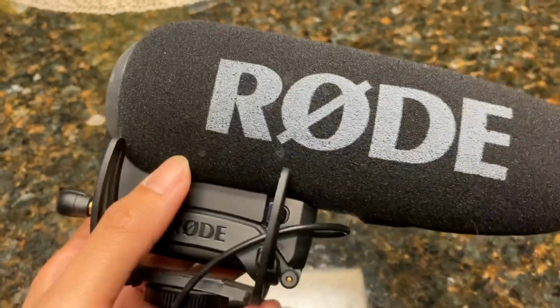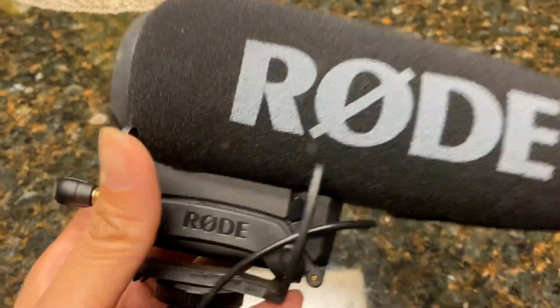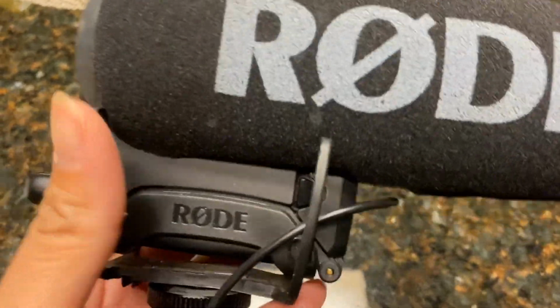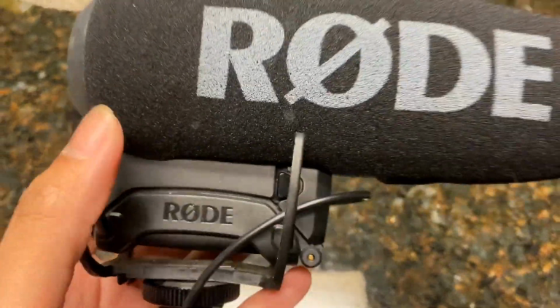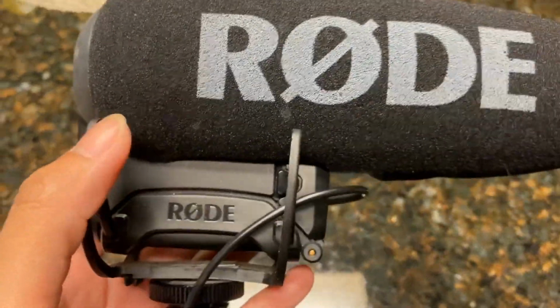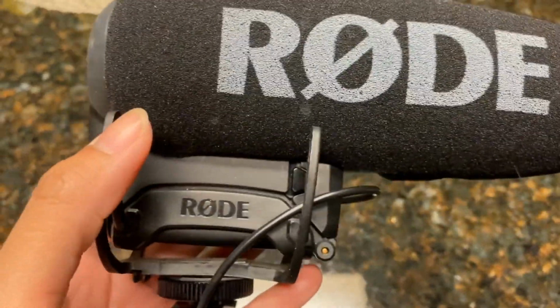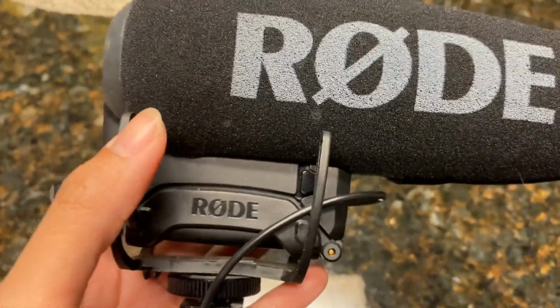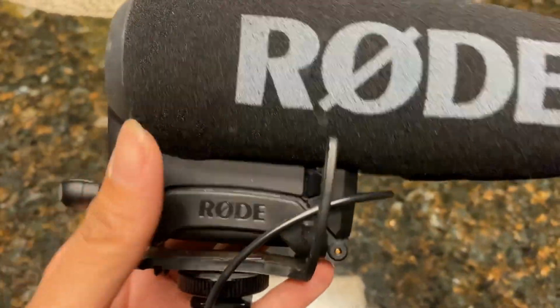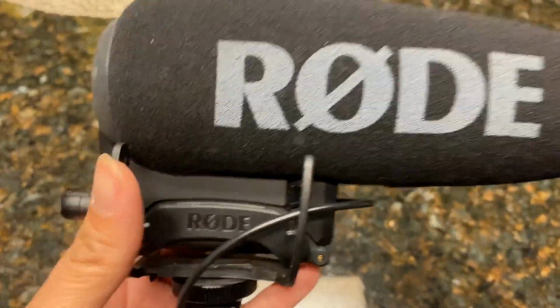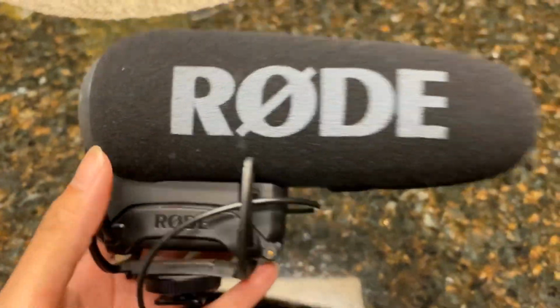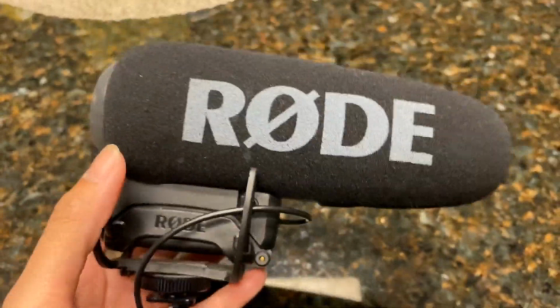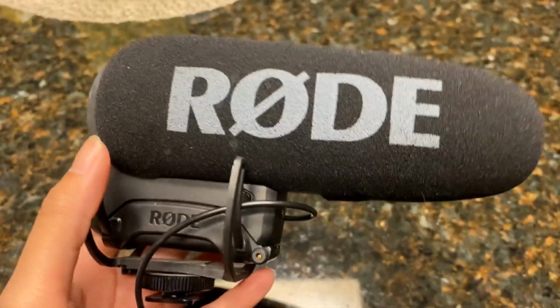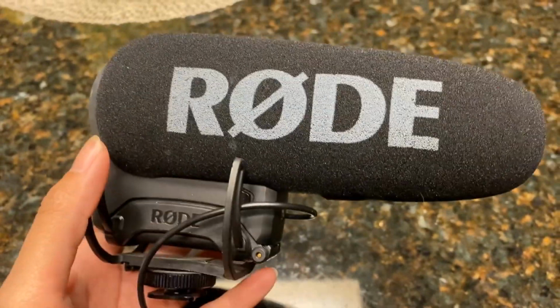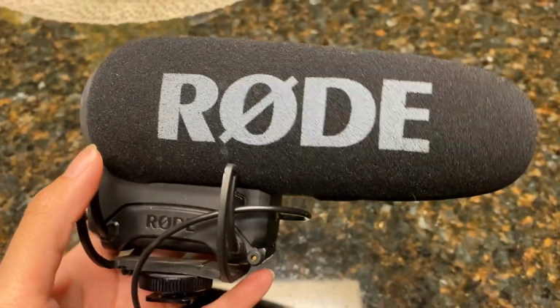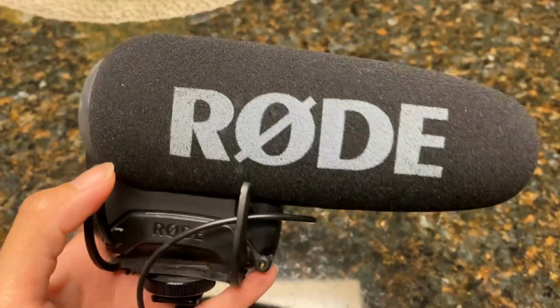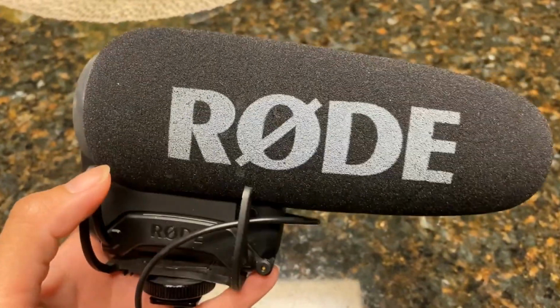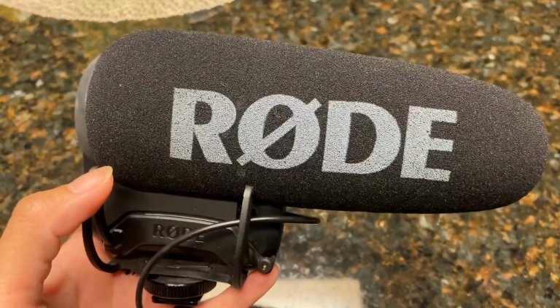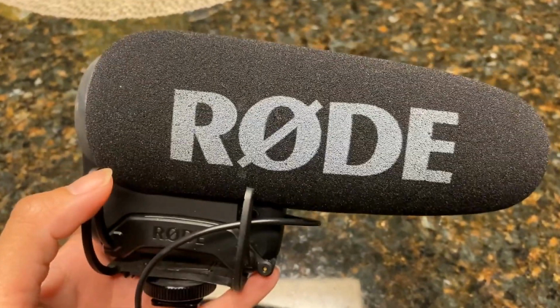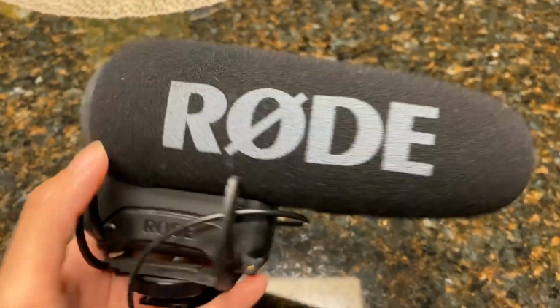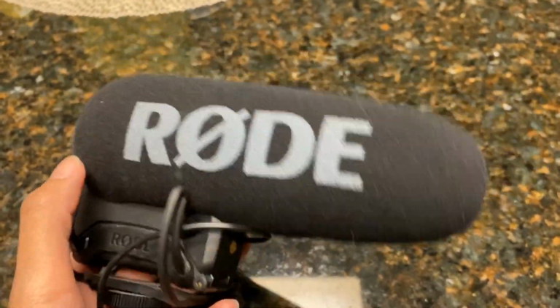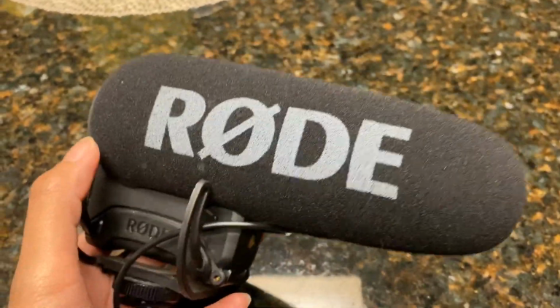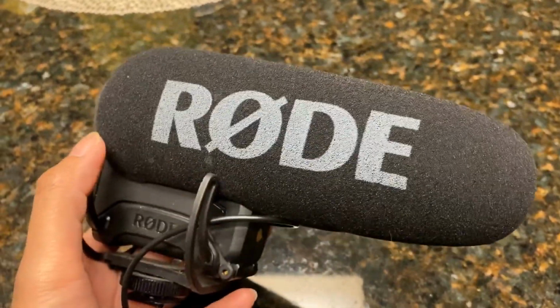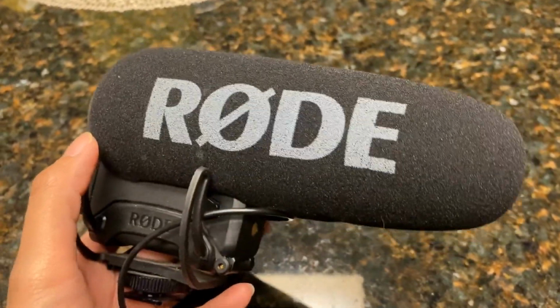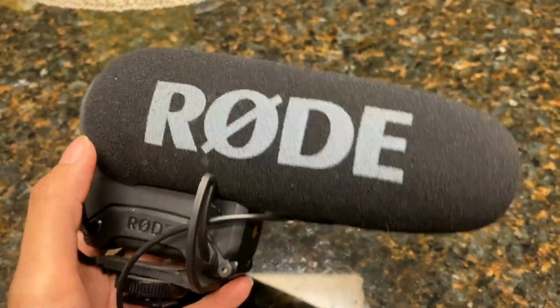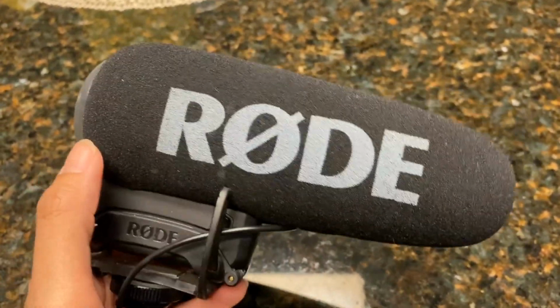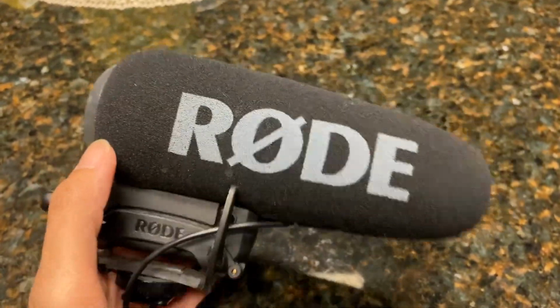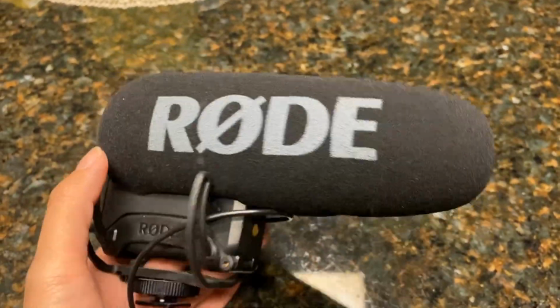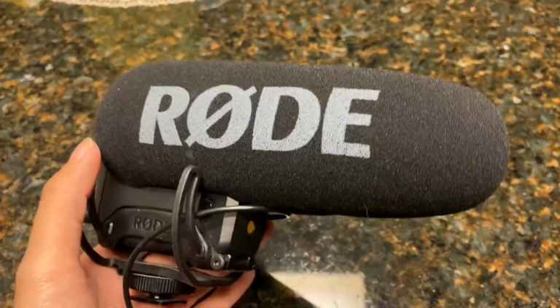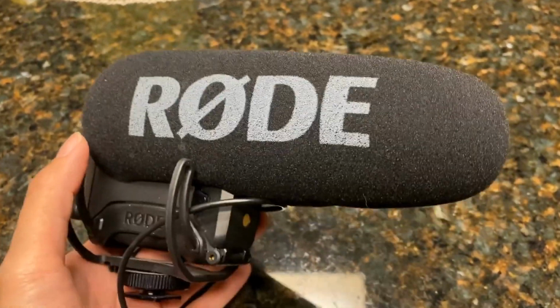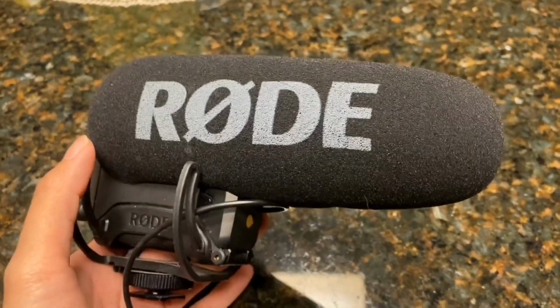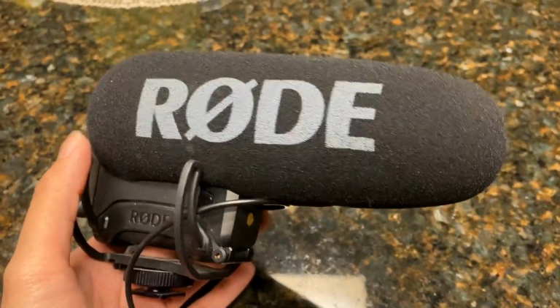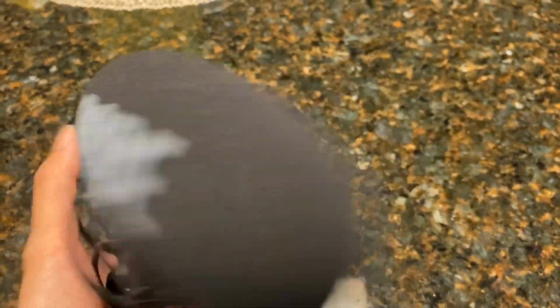It is the Rode brand, and they do have a variety that you can choose from.